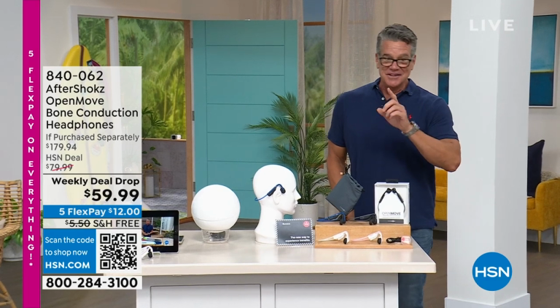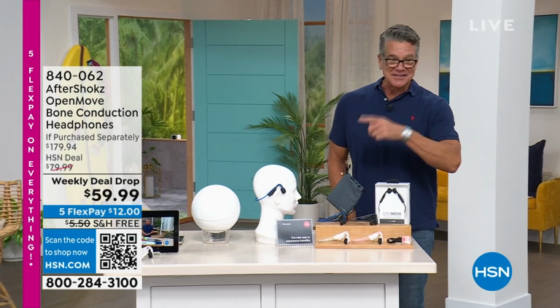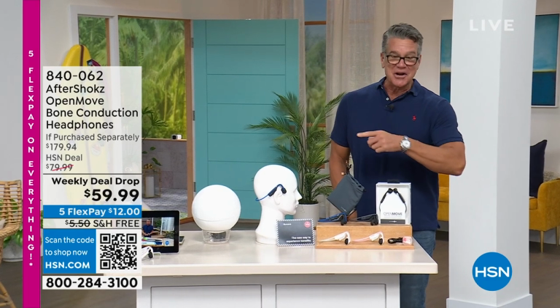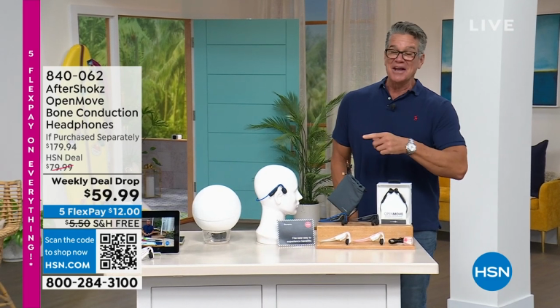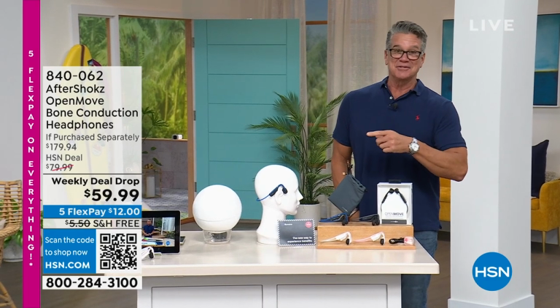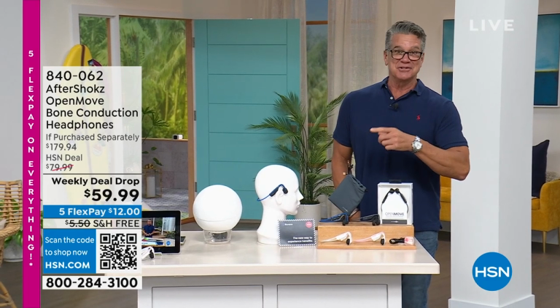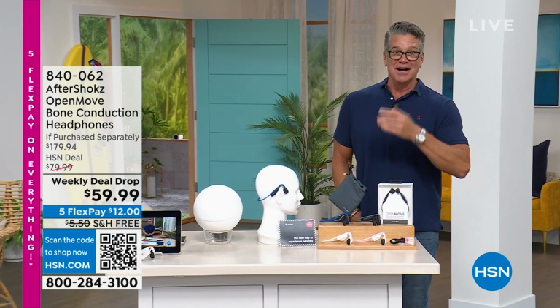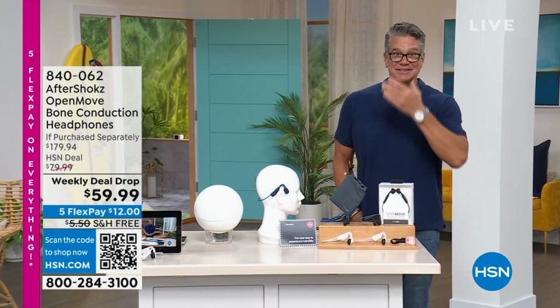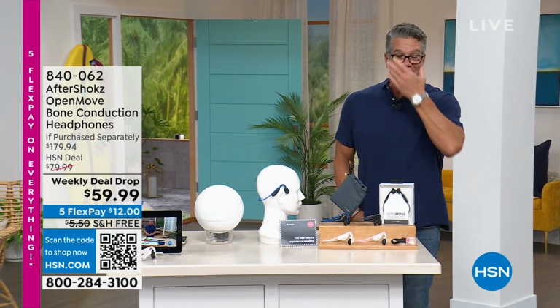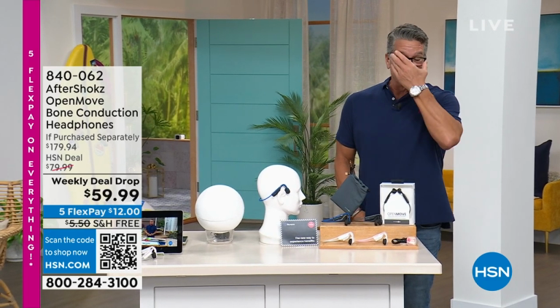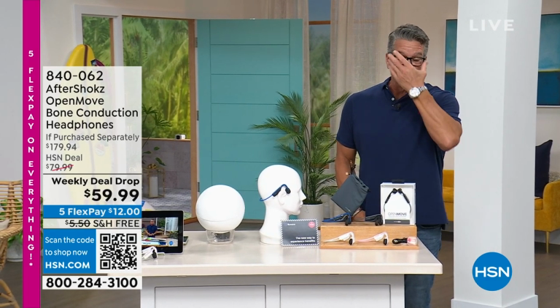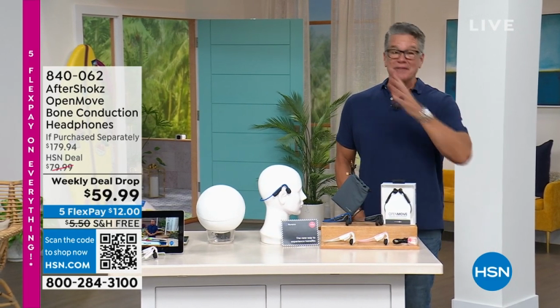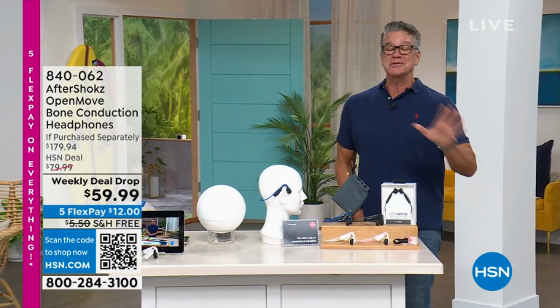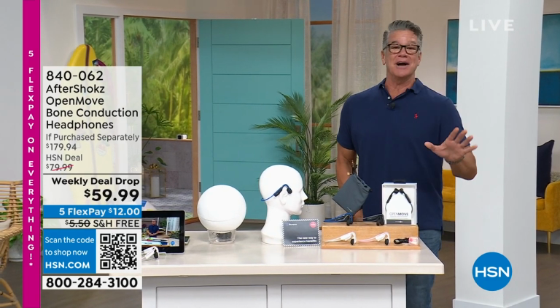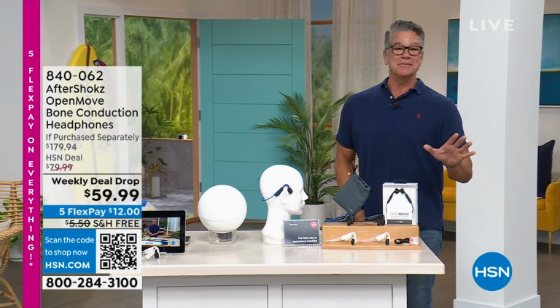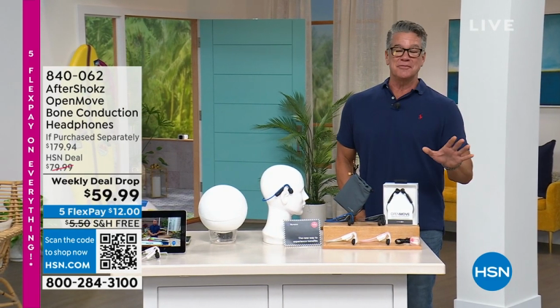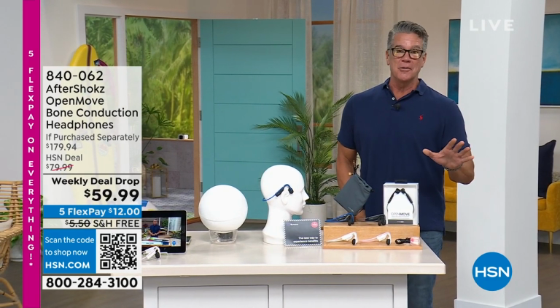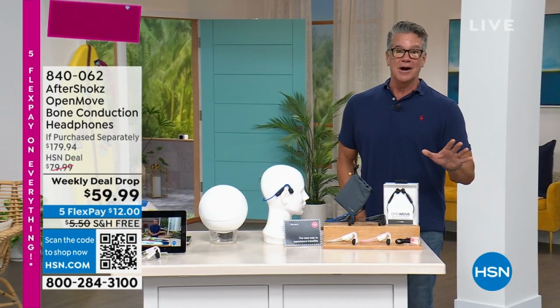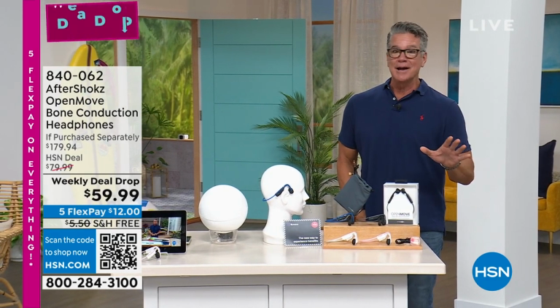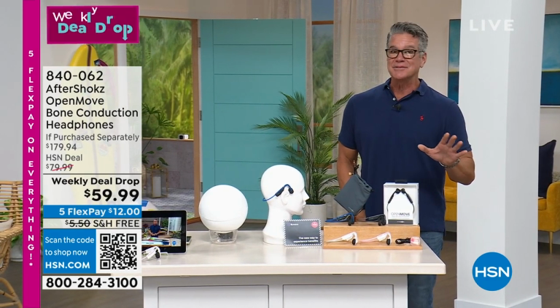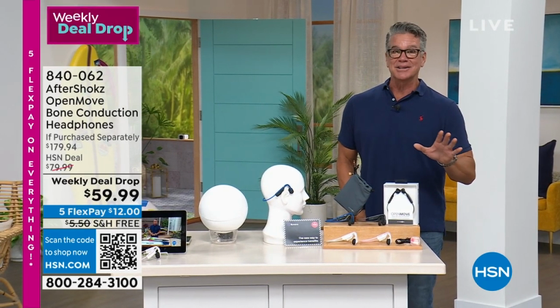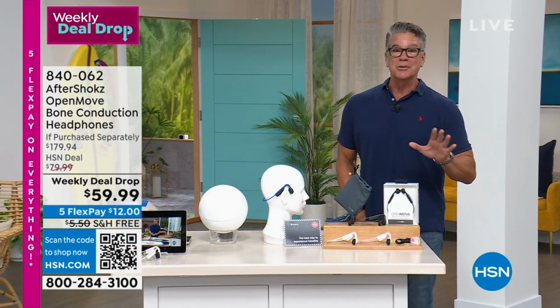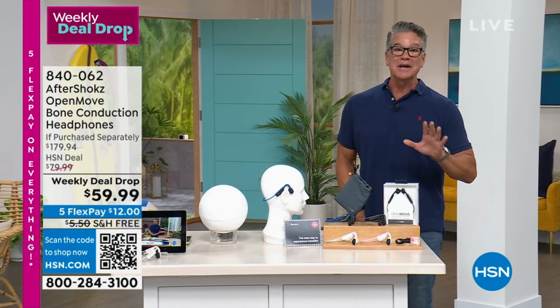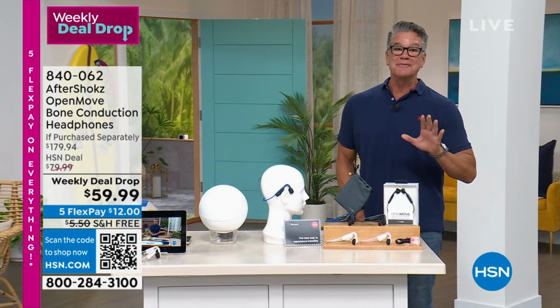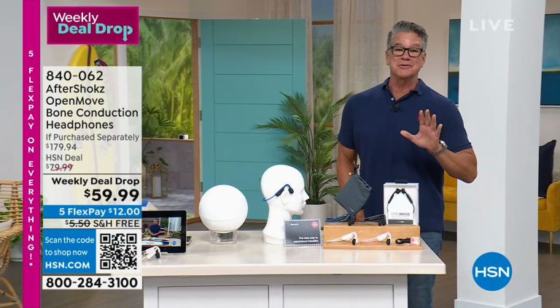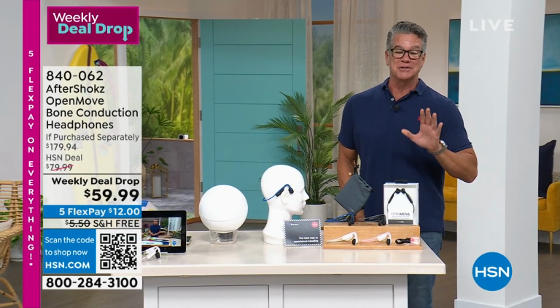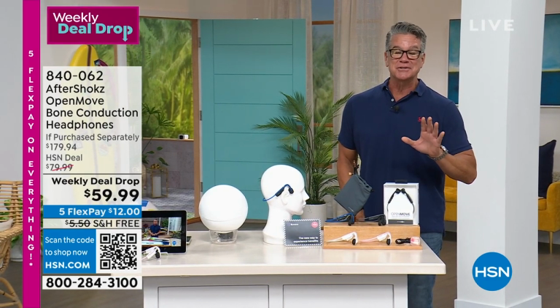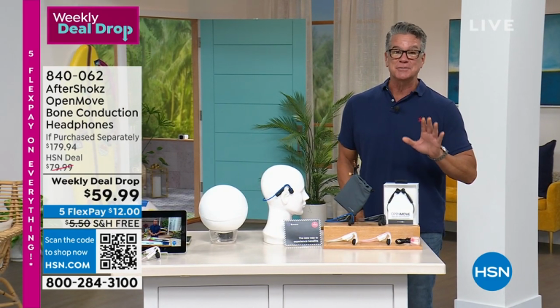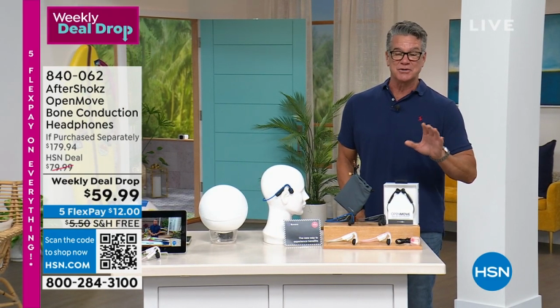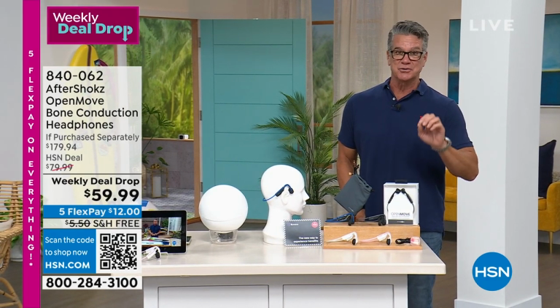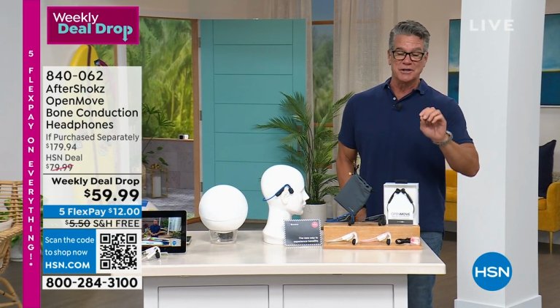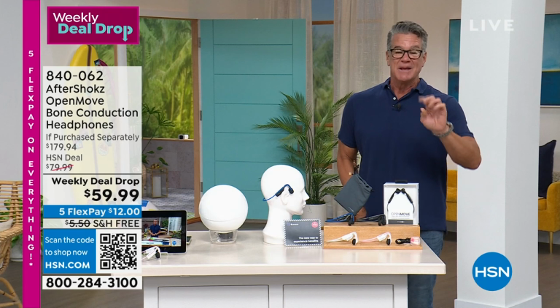This is called Aftershocks. If you've never tried them before, I'm telling you, you are in for such a special treat.